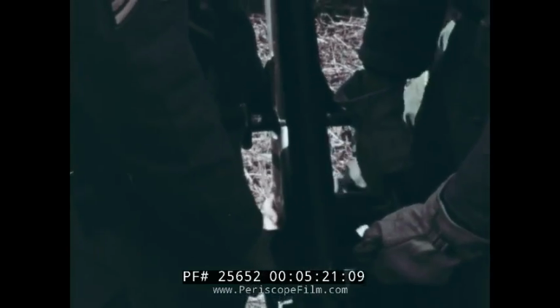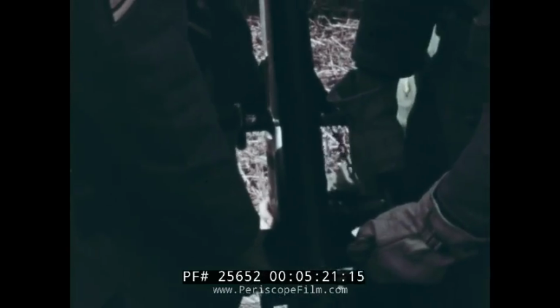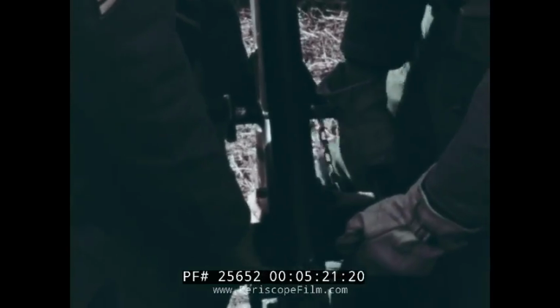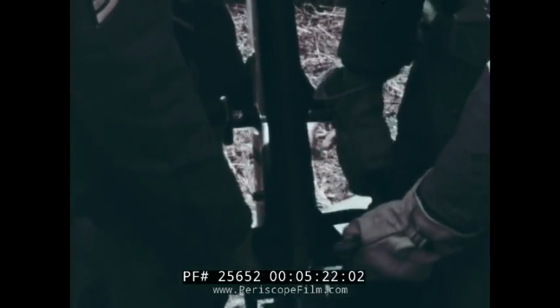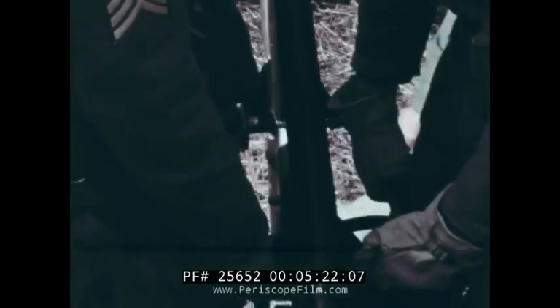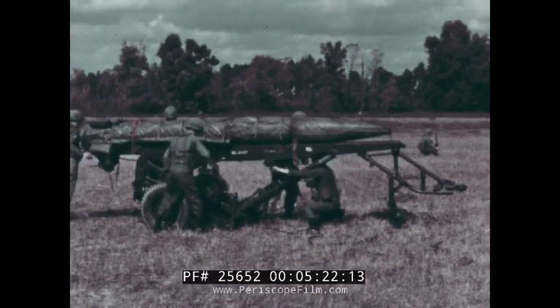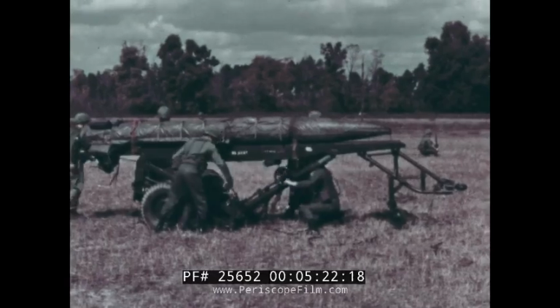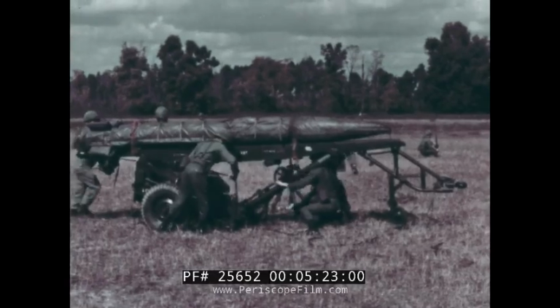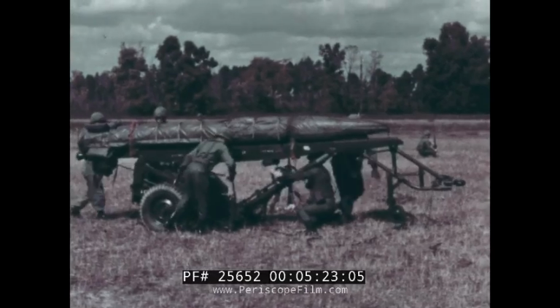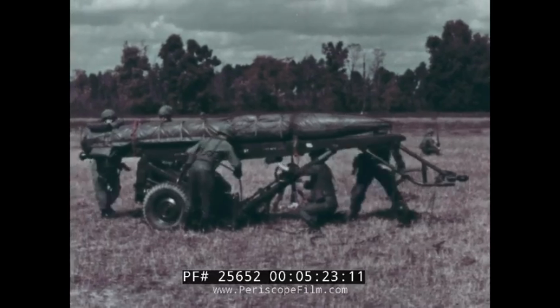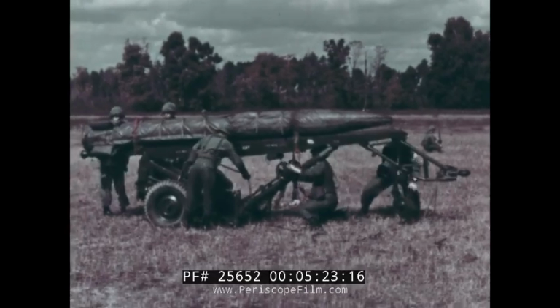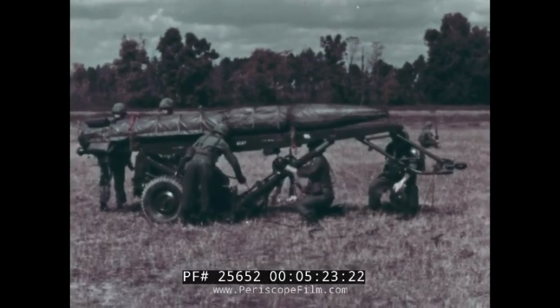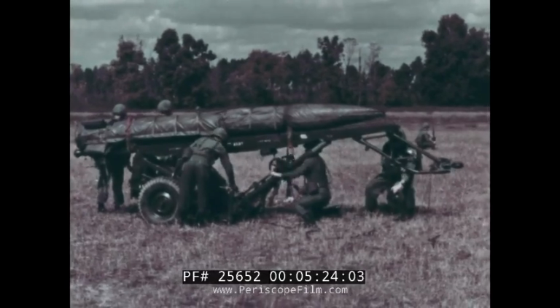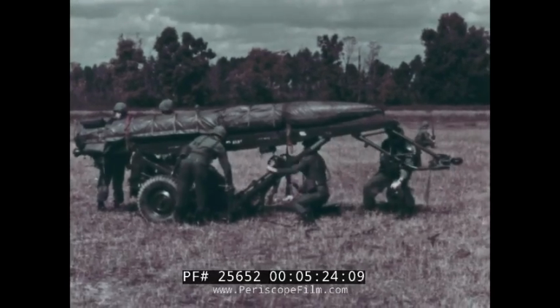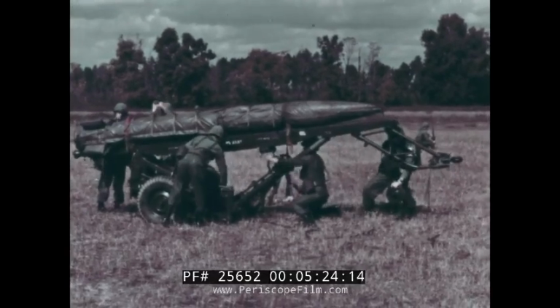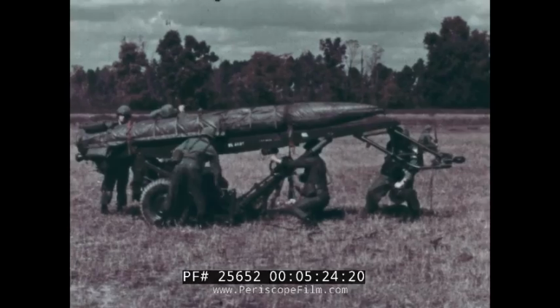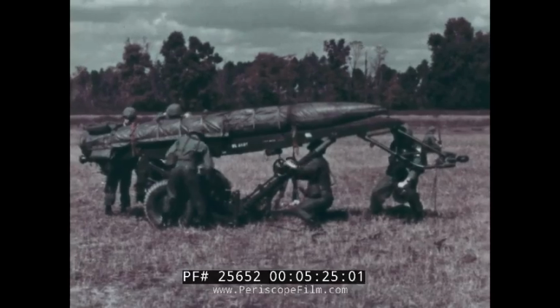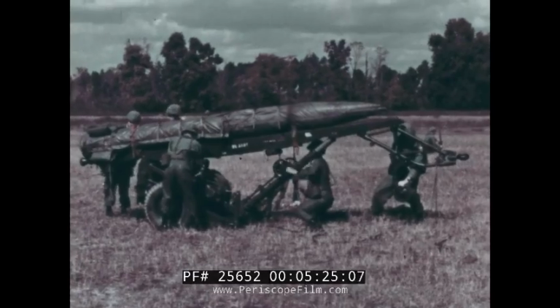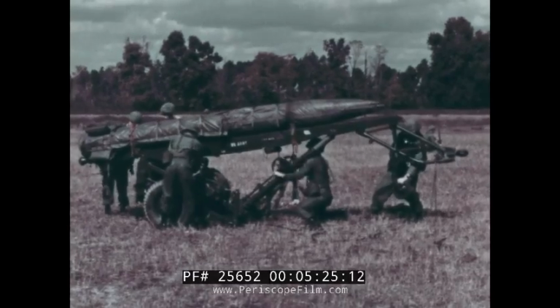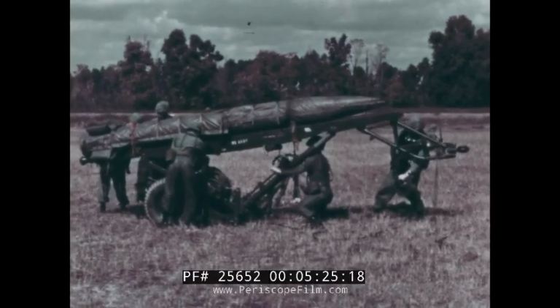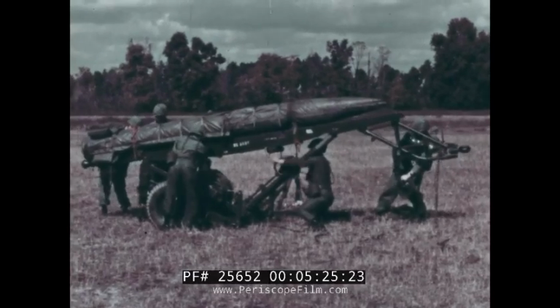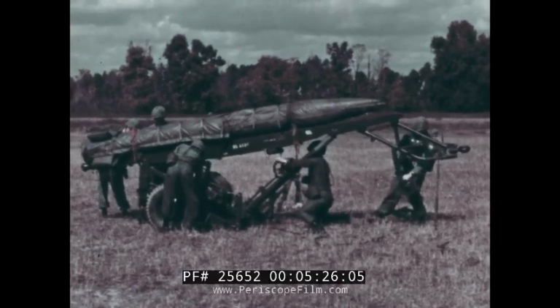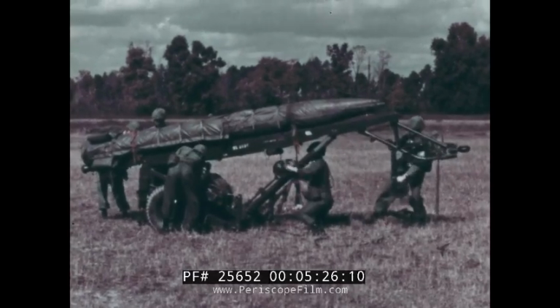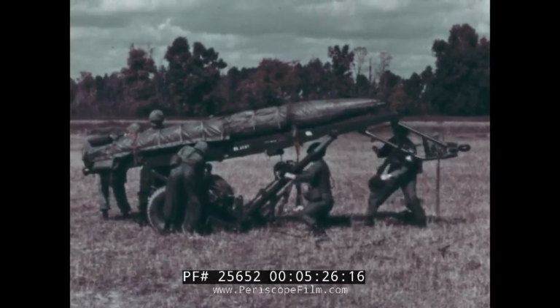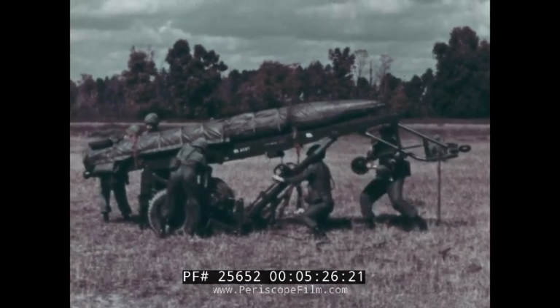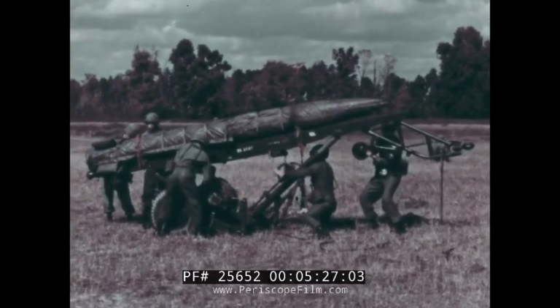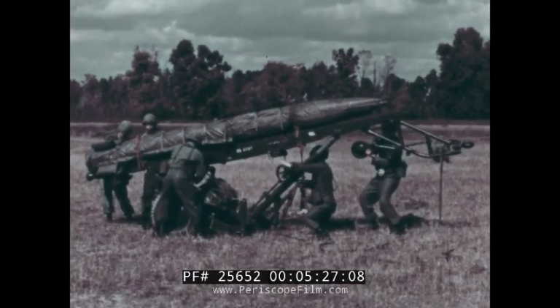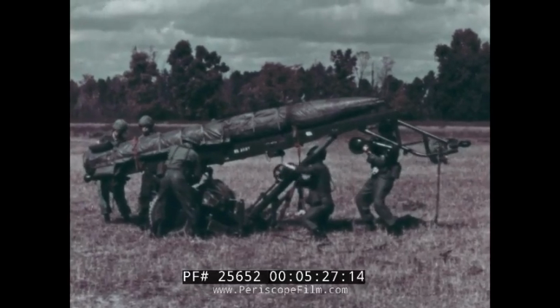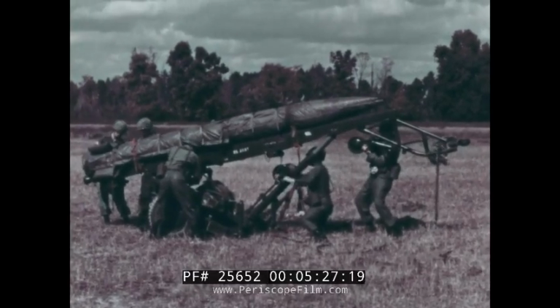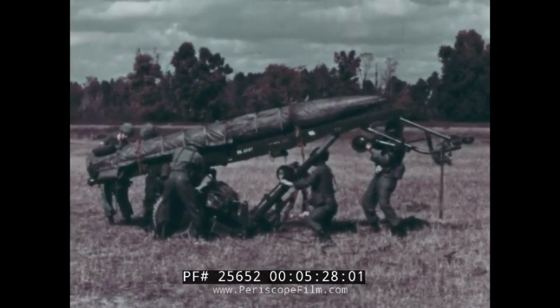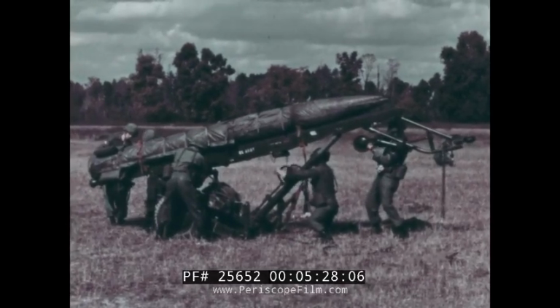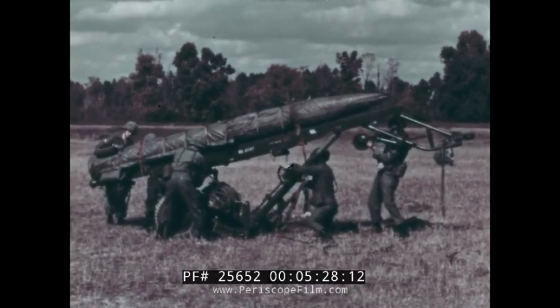The Chinook can also carry all of the various elements of the helicopter-transportable version of the Pershing missile system.